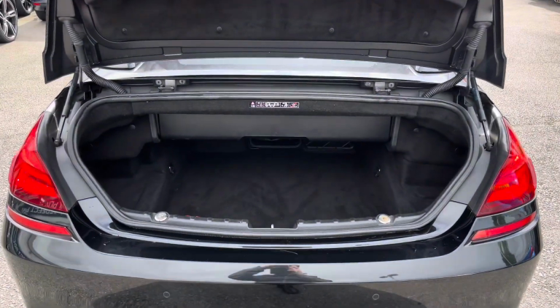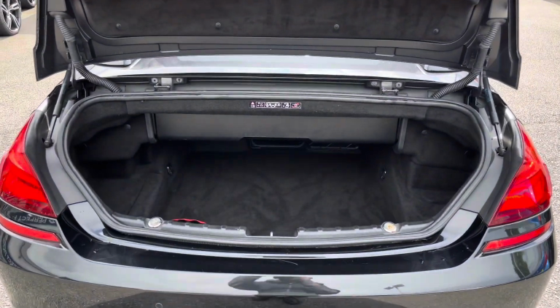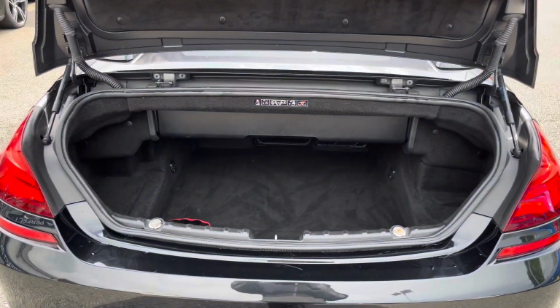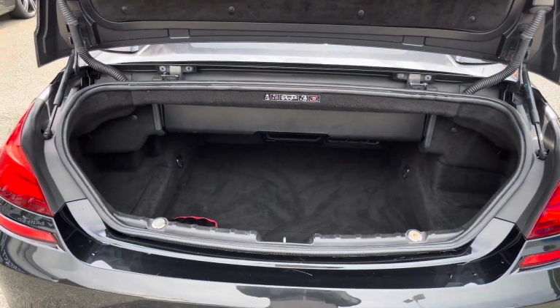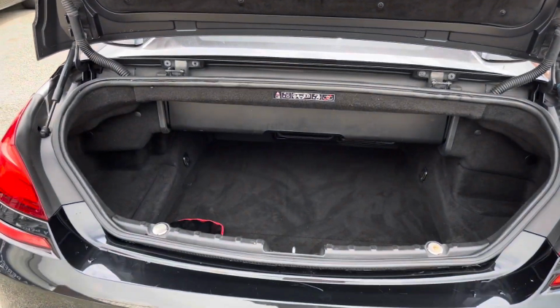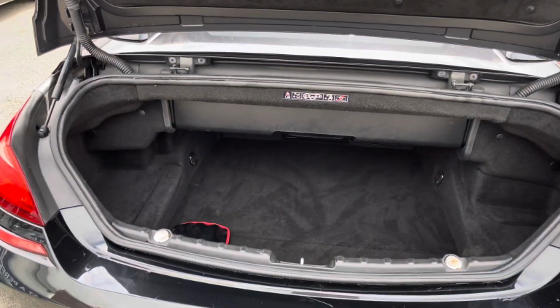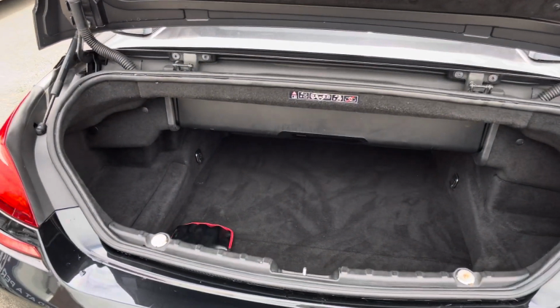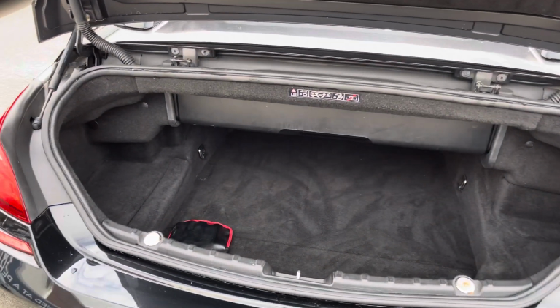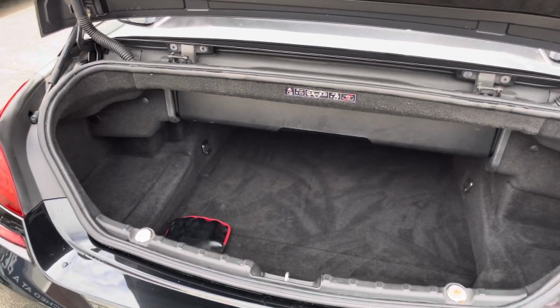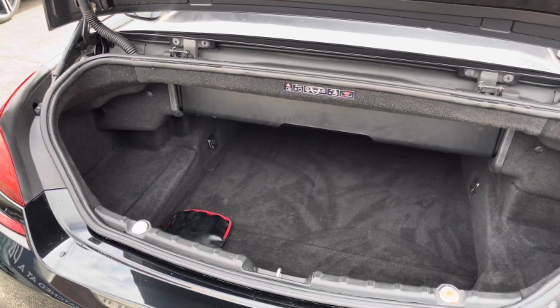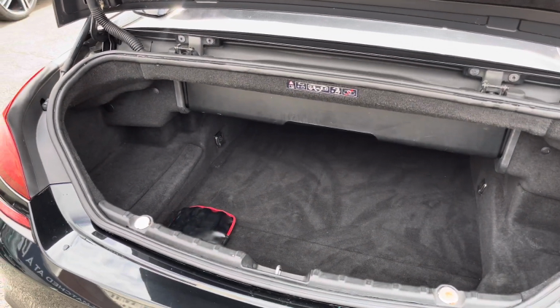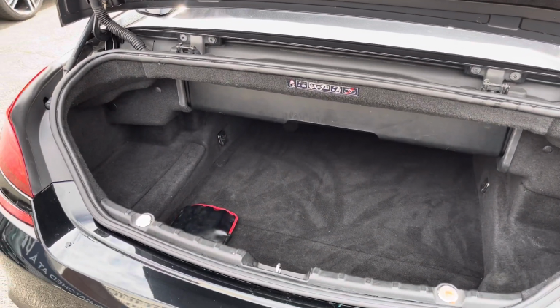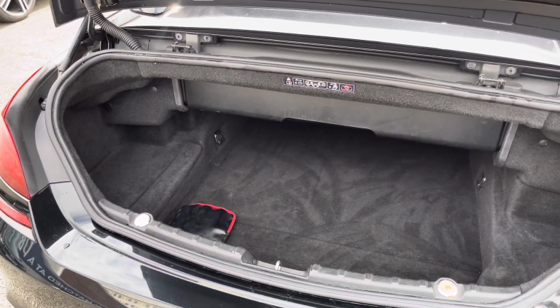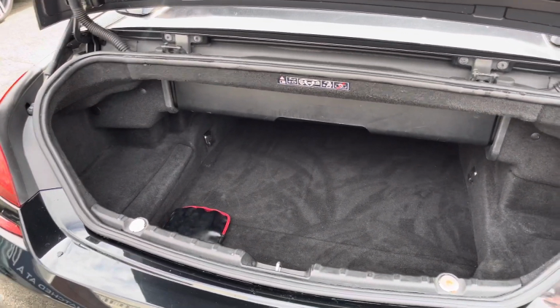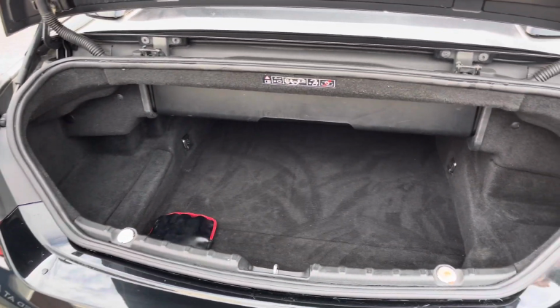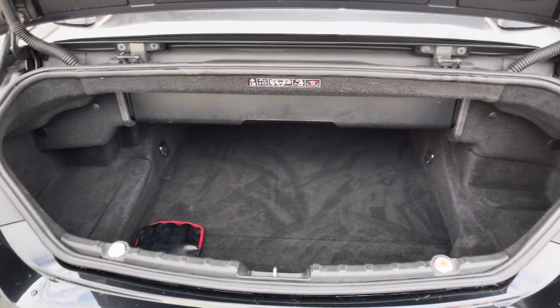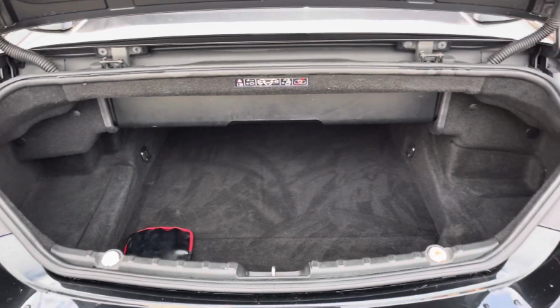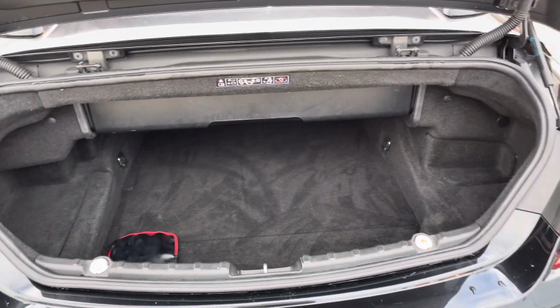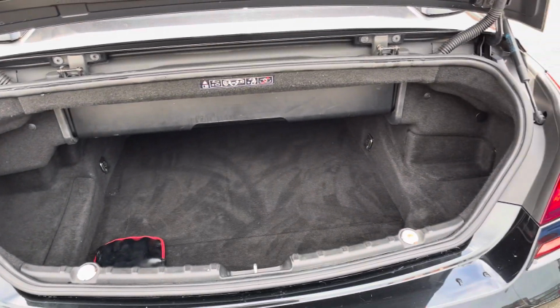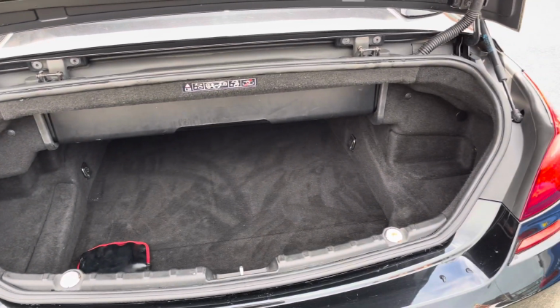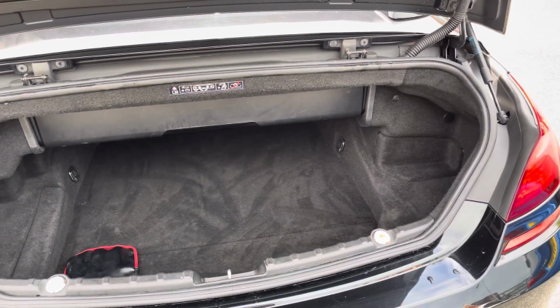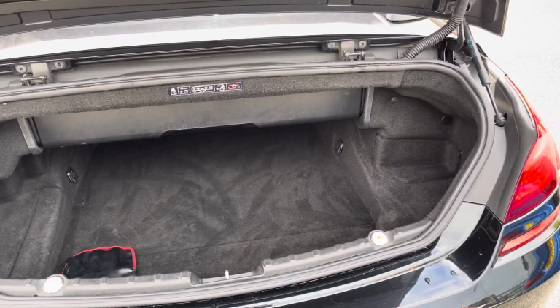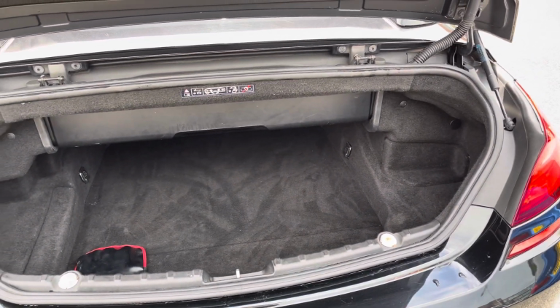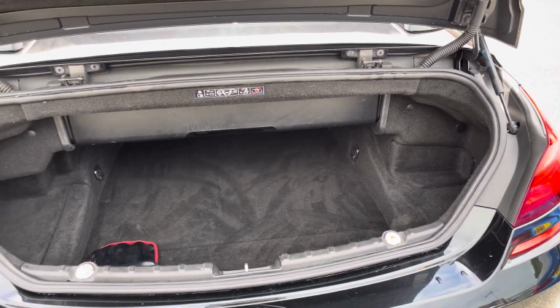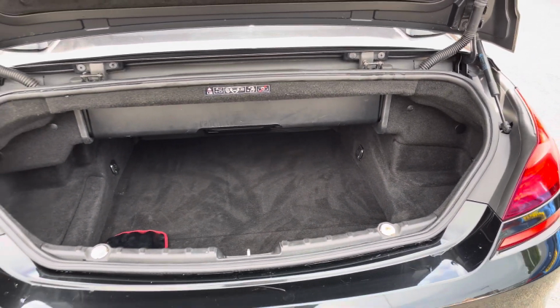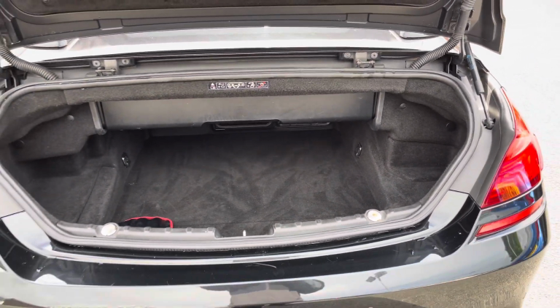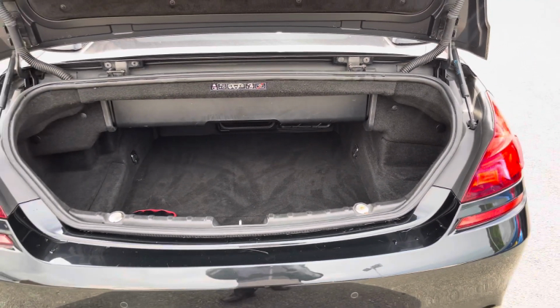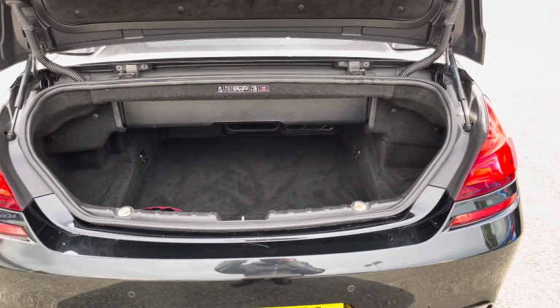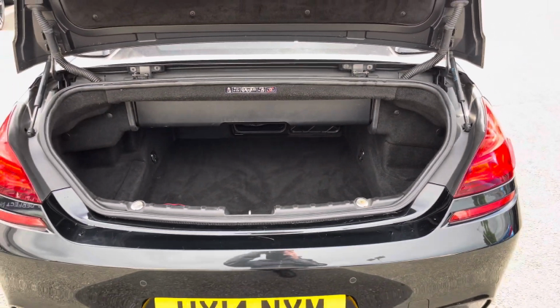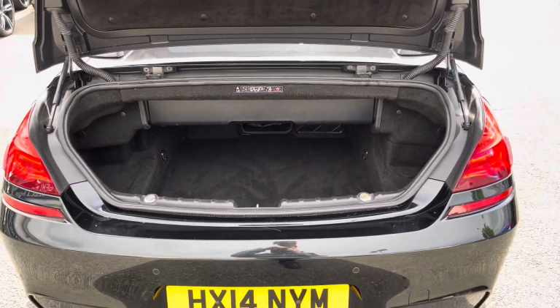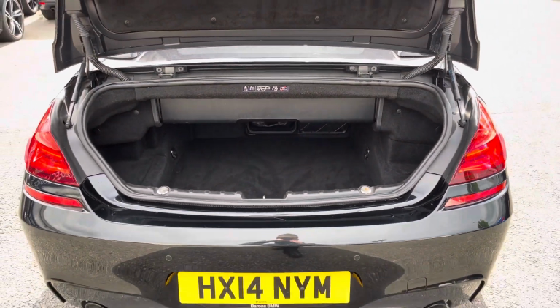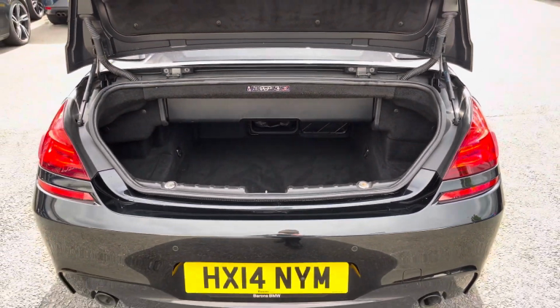In the boot you will find 300 litres of space, and you've got a nice wide opening so you can easily load things in and out of the vehicle.